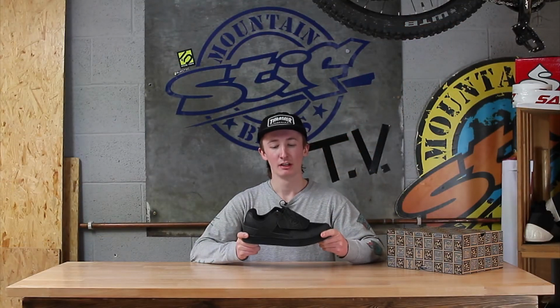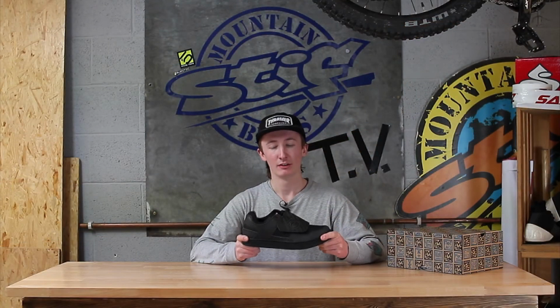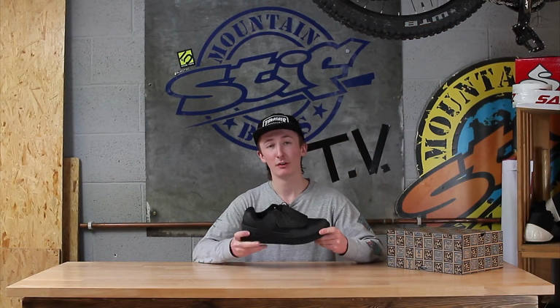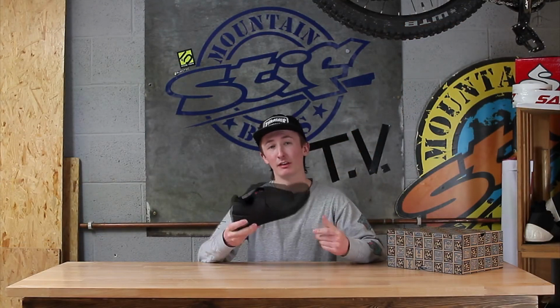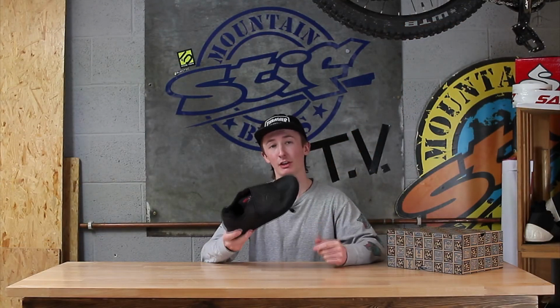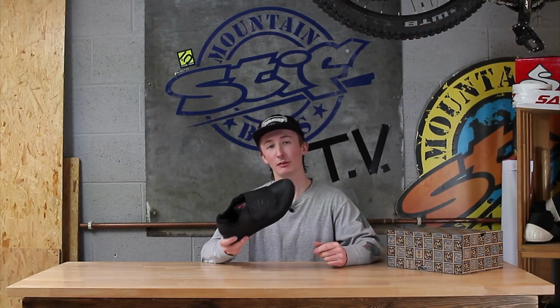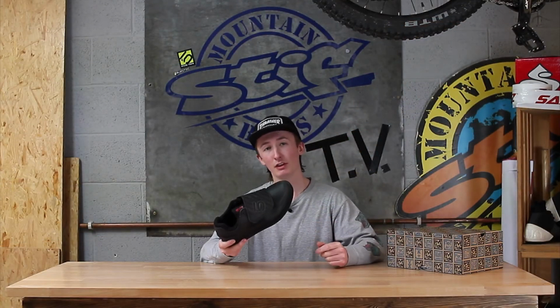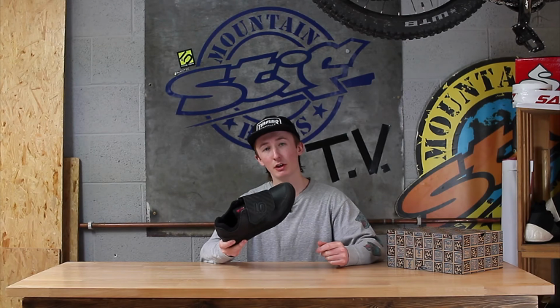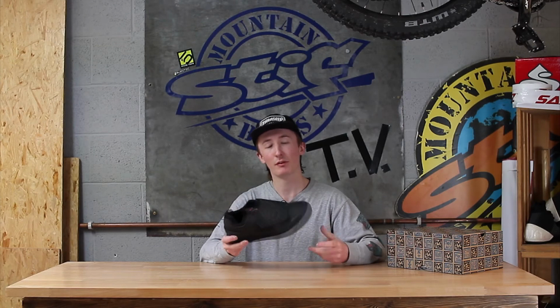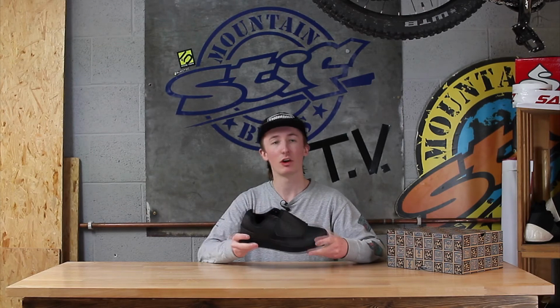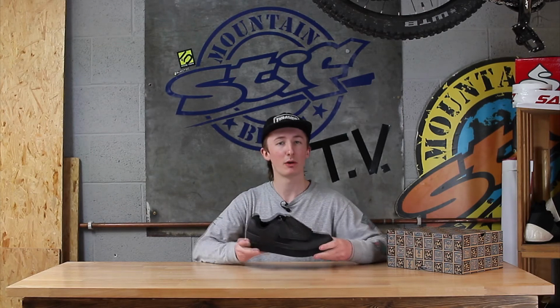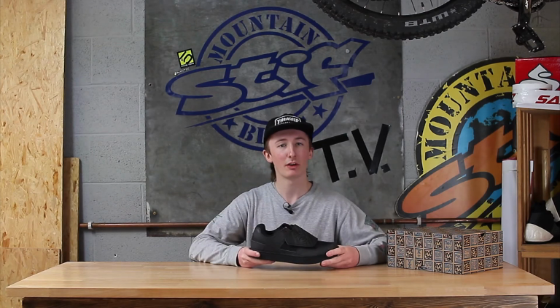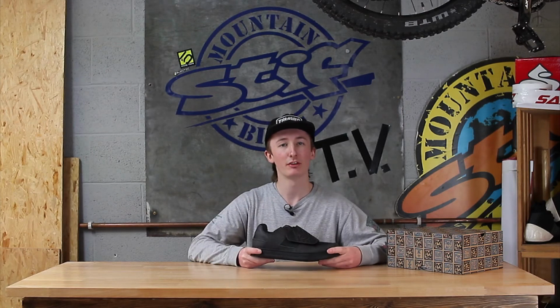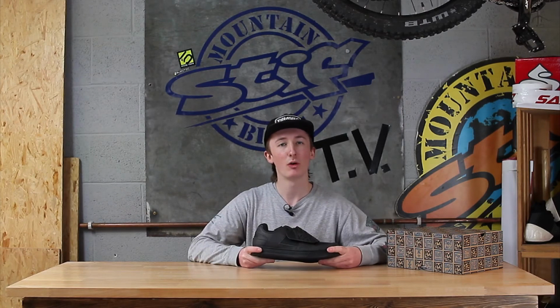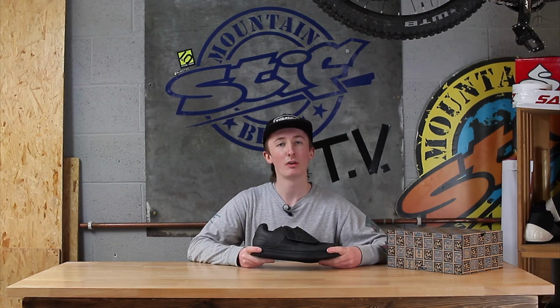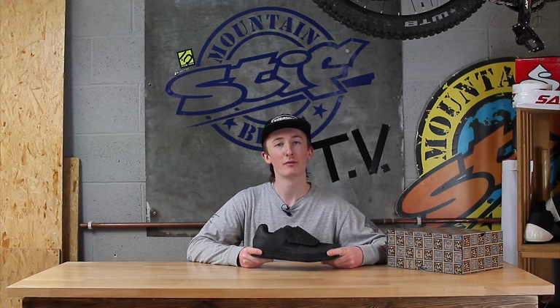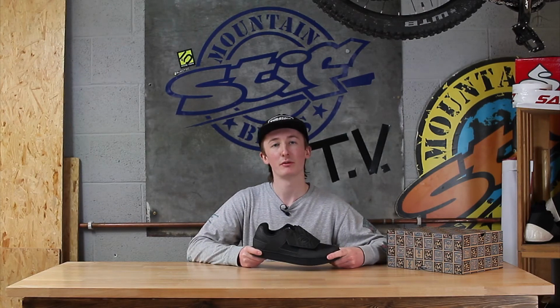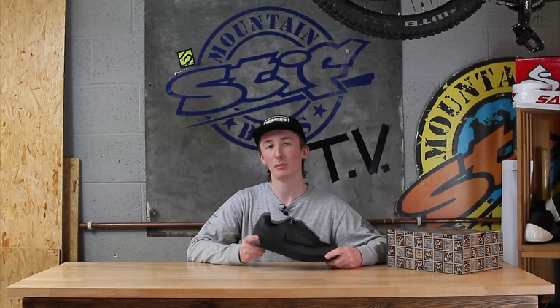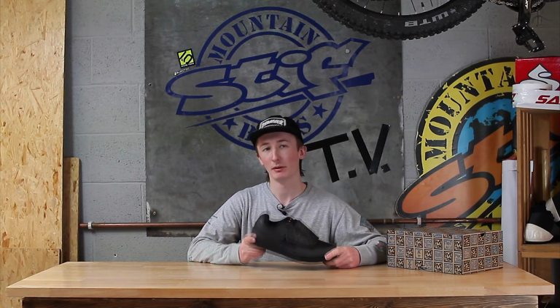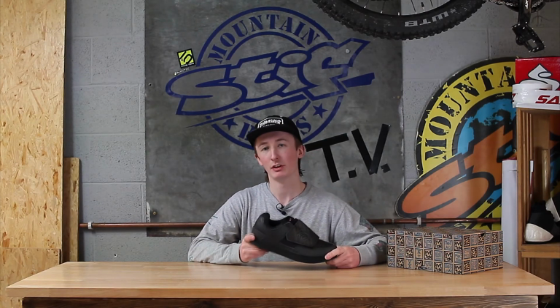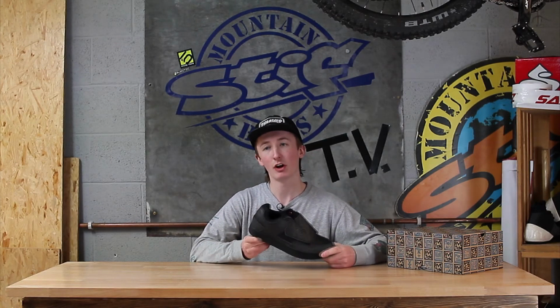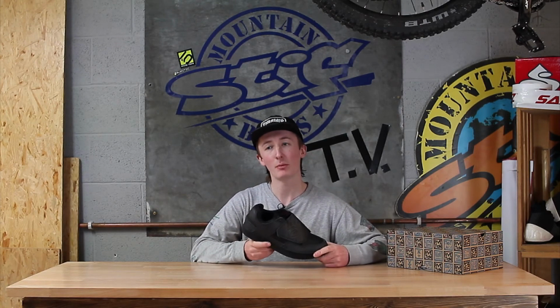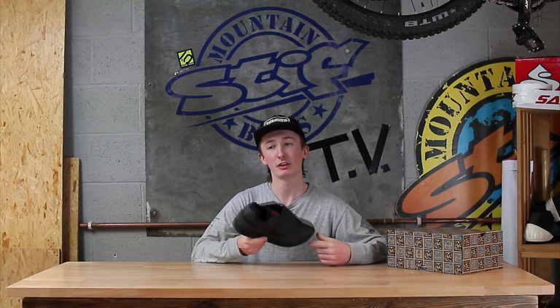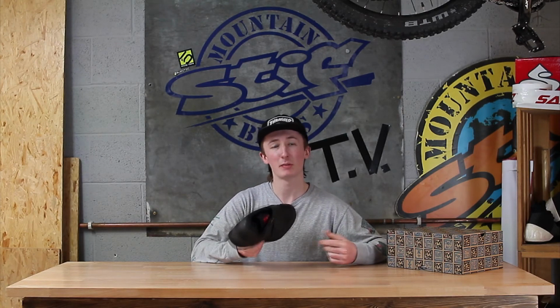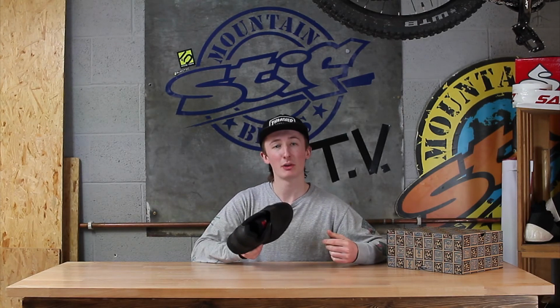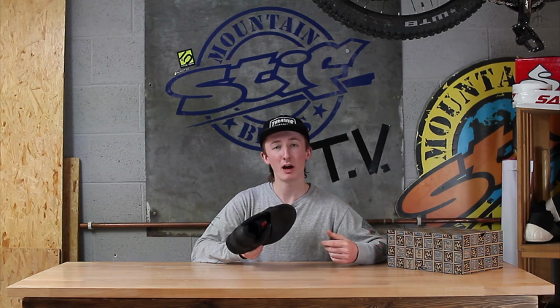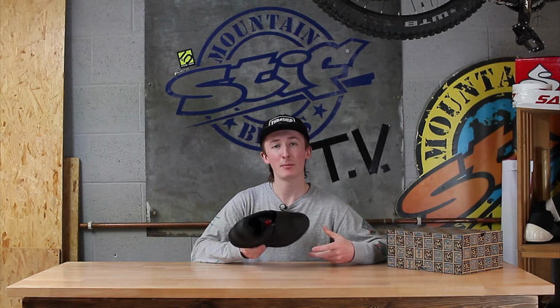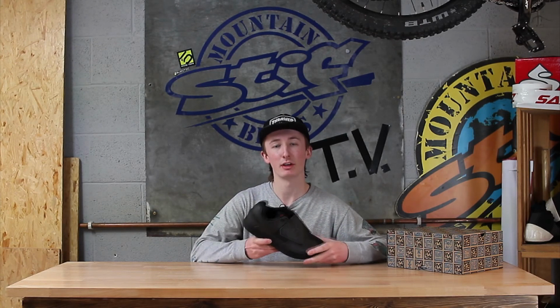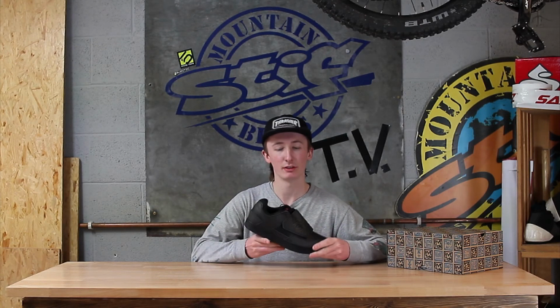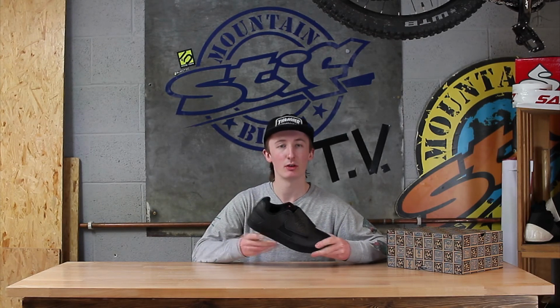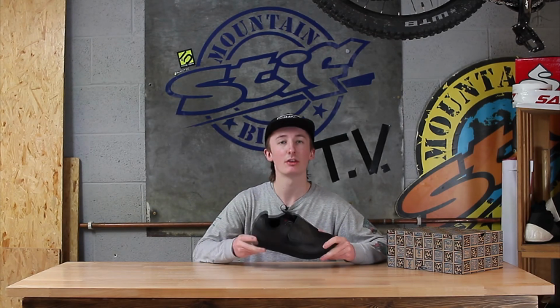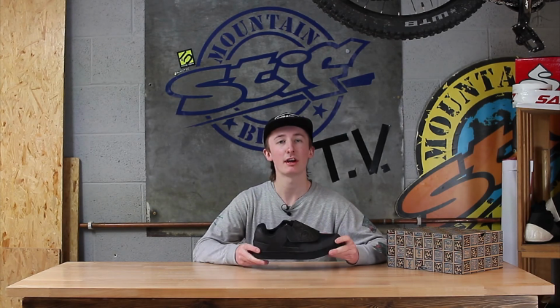So if you think these shoes are for you, or if you've got any more questions at all, feel free to pop into the shop, check them out on the web, or give us a call. Thanks!